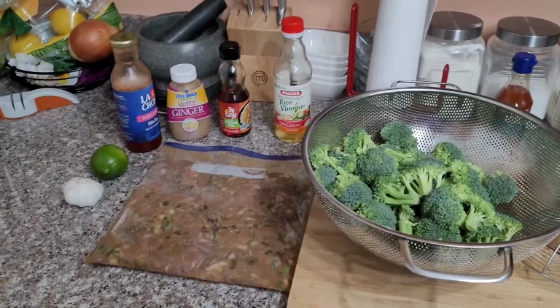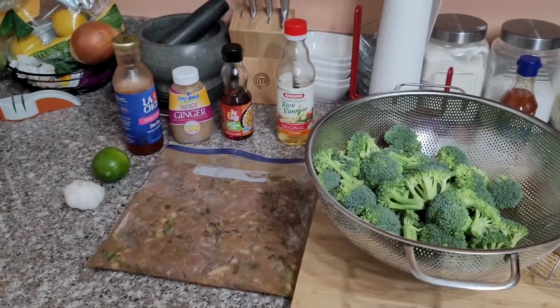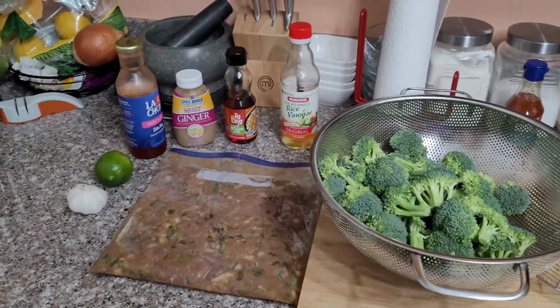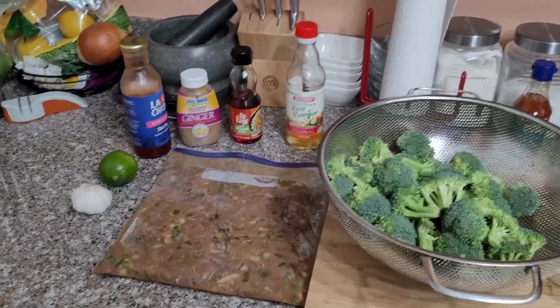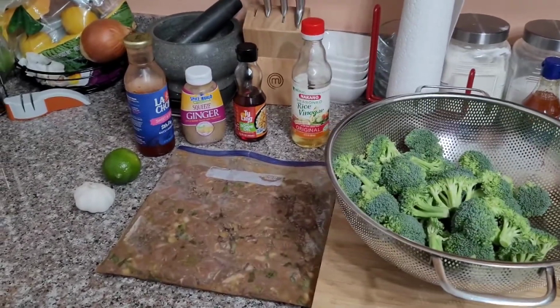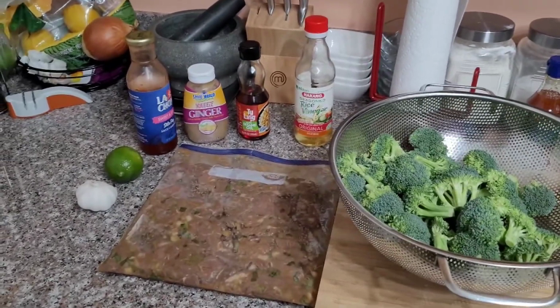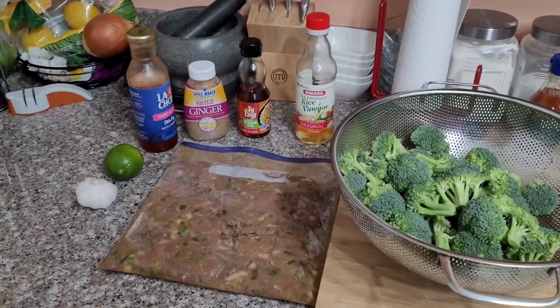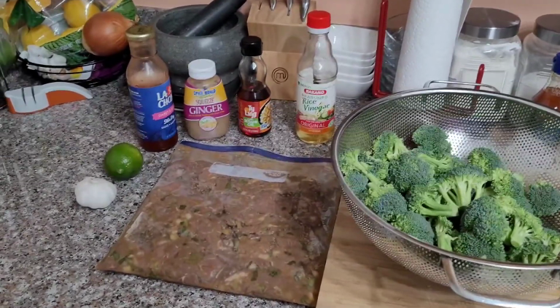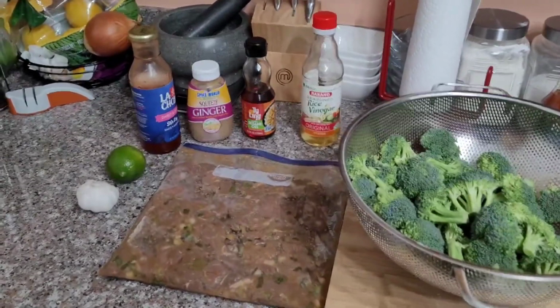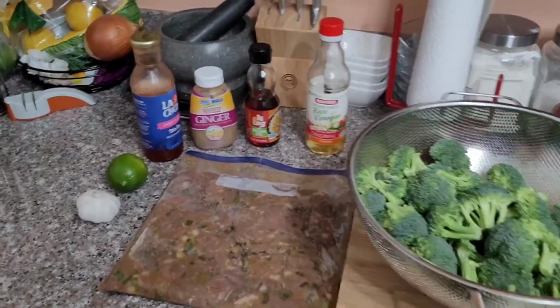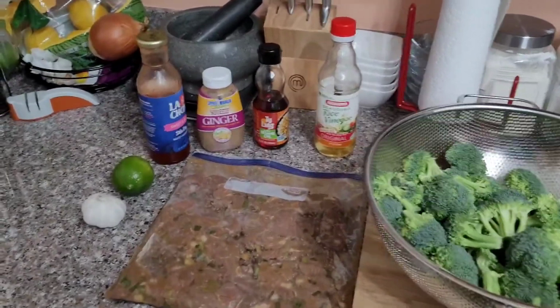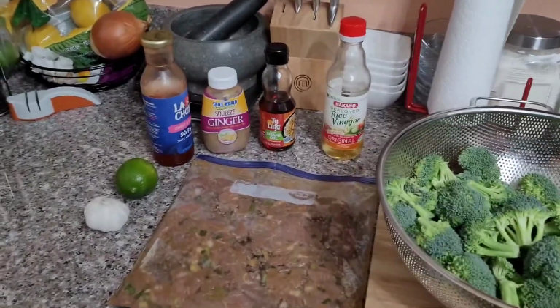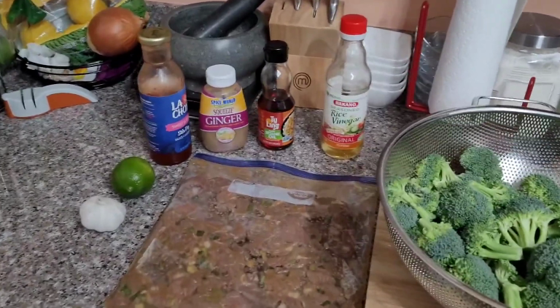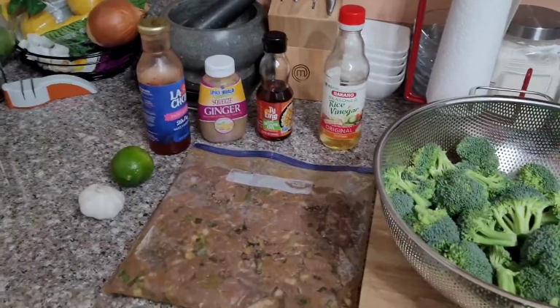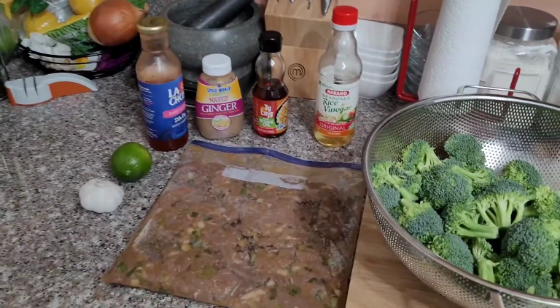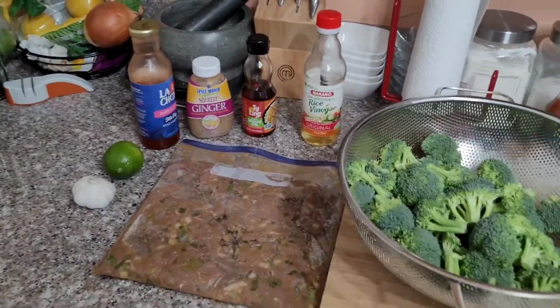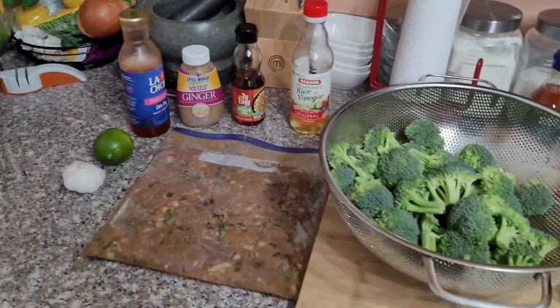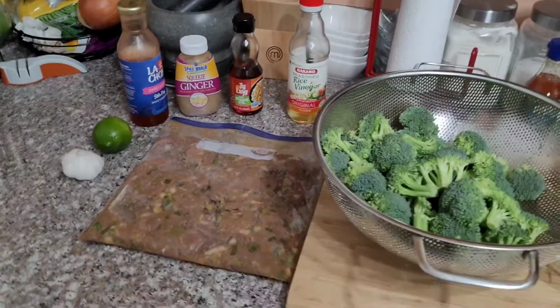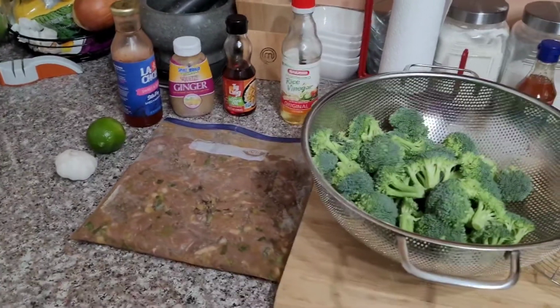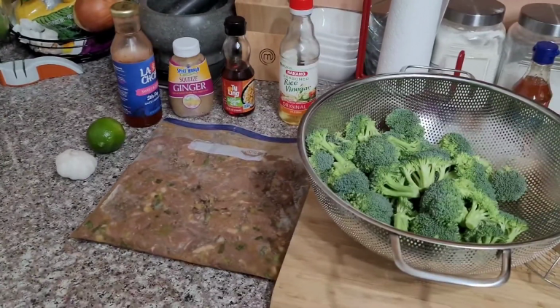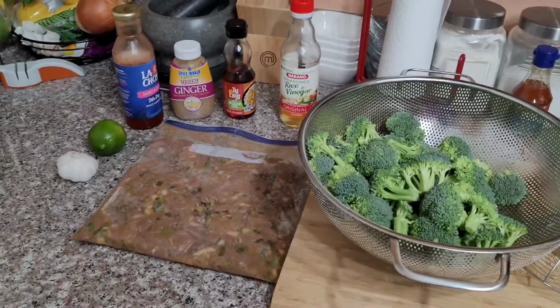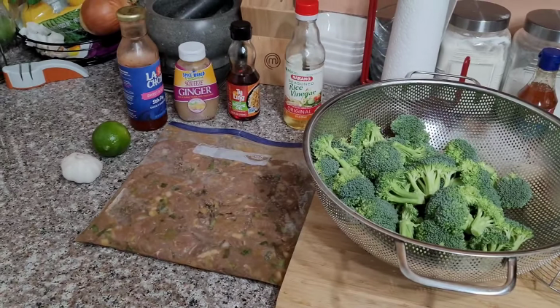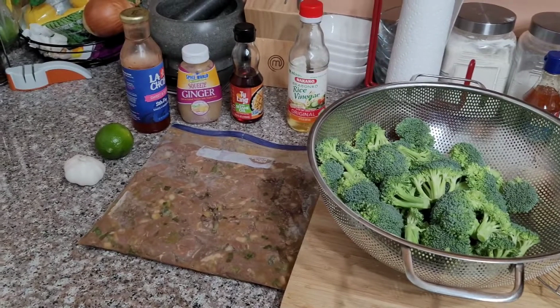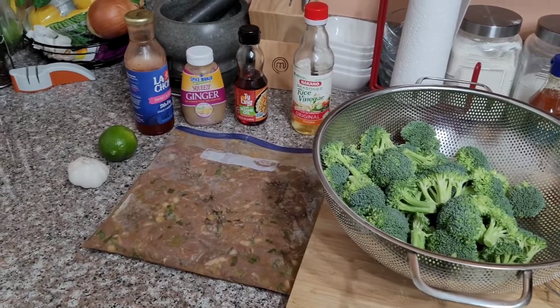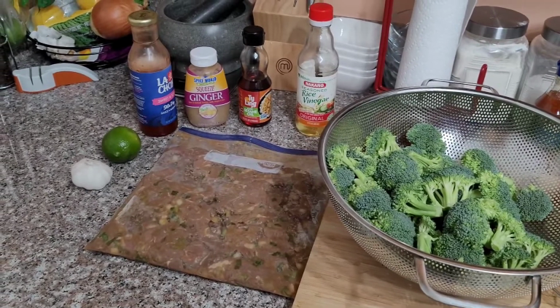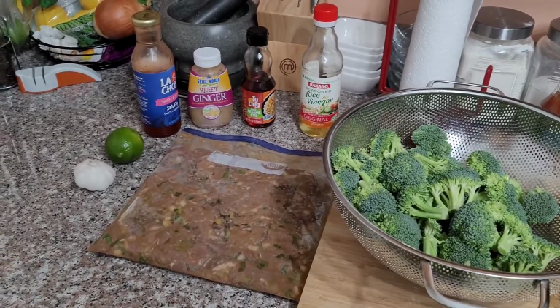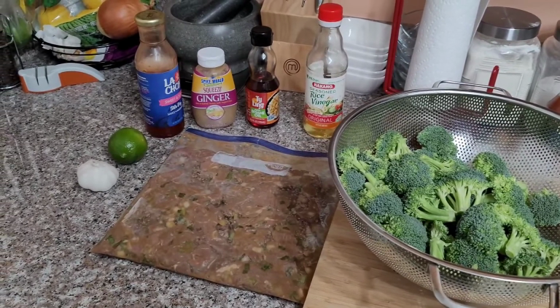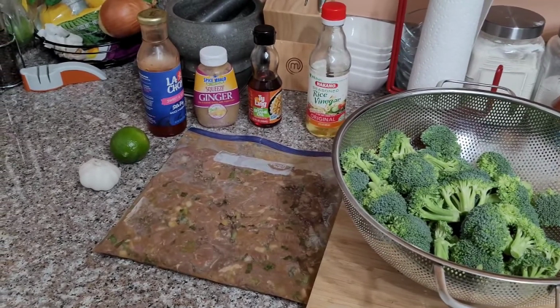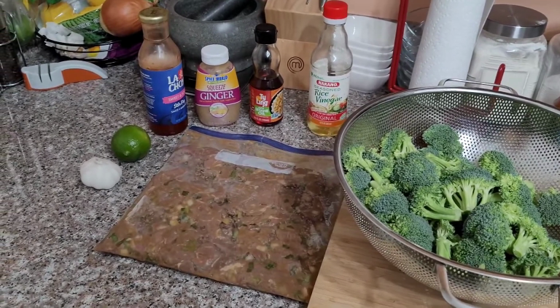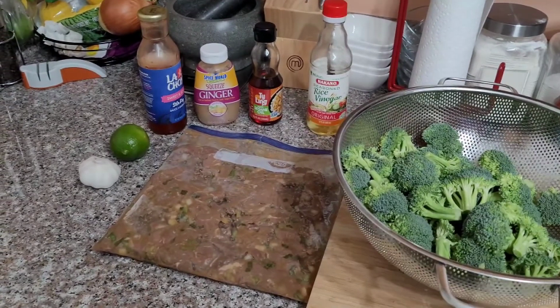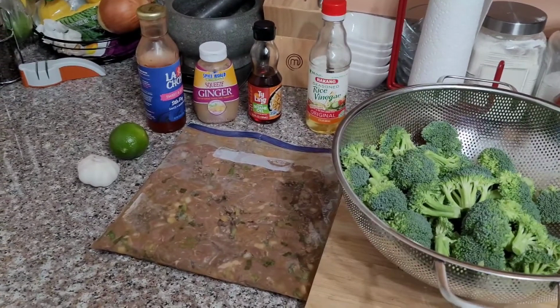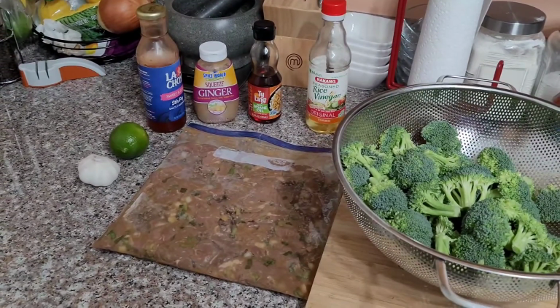Hello everyone and welcome back to Cooking with ENV. My name is Eric — how's everybody doing tonight?